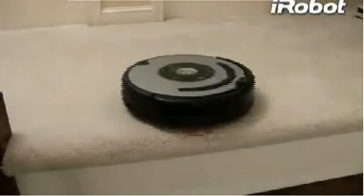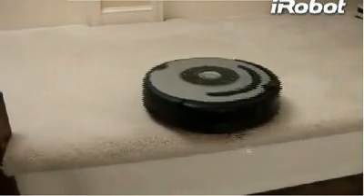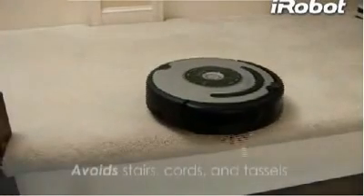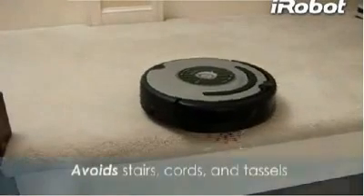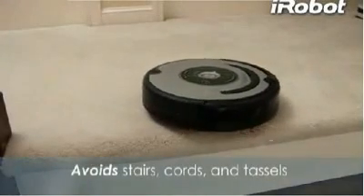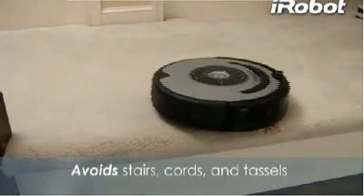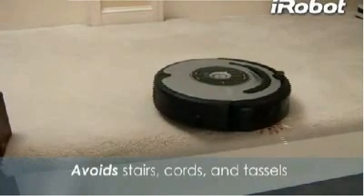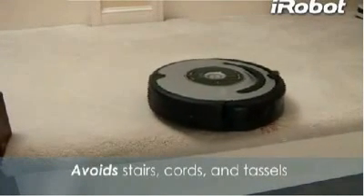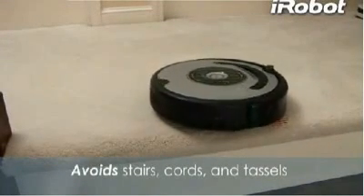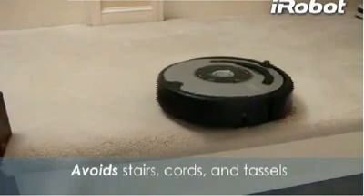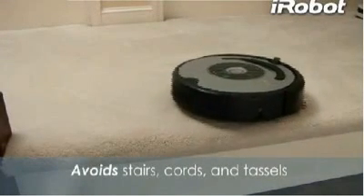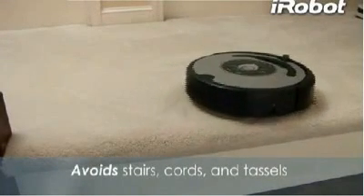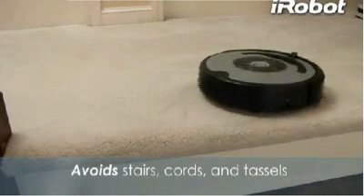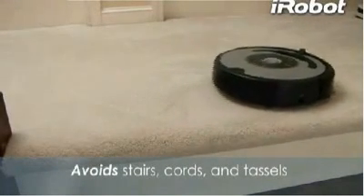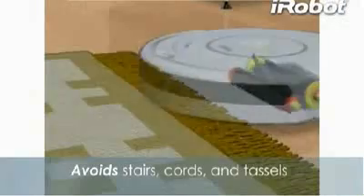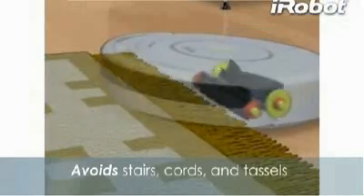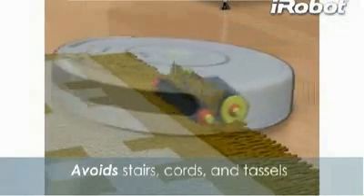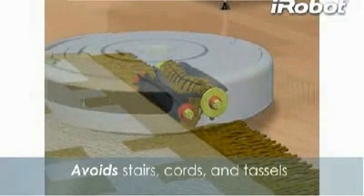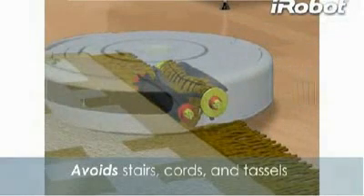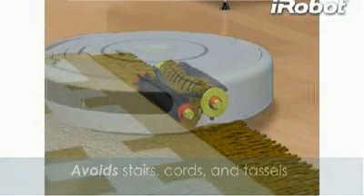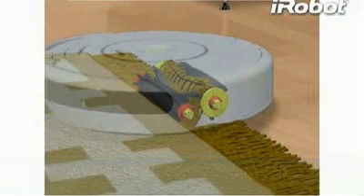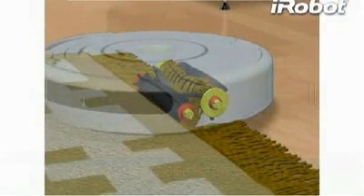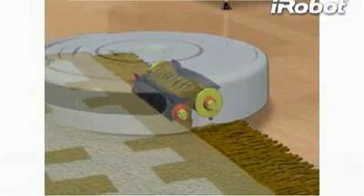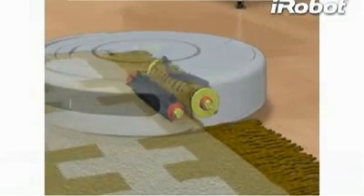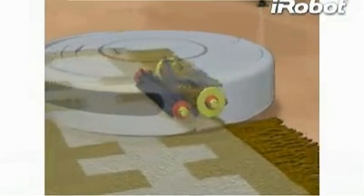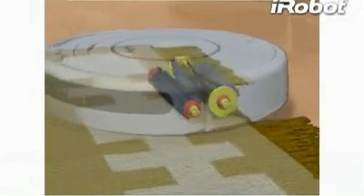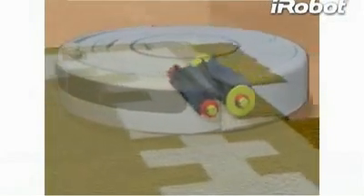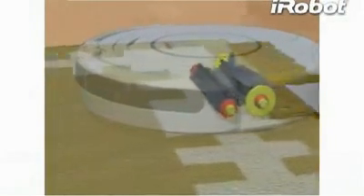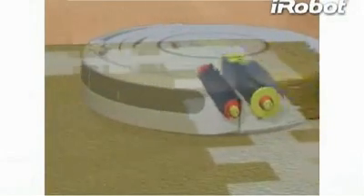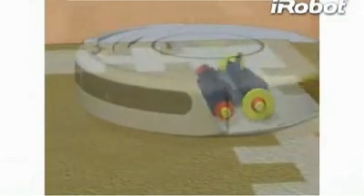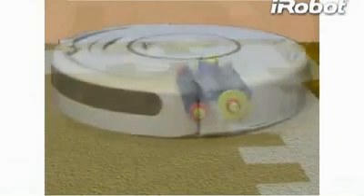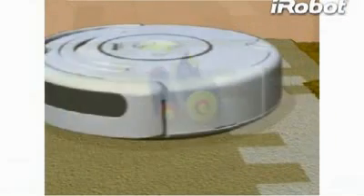Roomba senses and avoids stairs, and won't get stuck on cords or carpet tassels, so you can feel safe letting Roomba clean when you're not around.